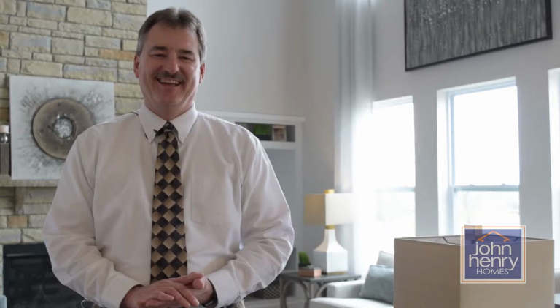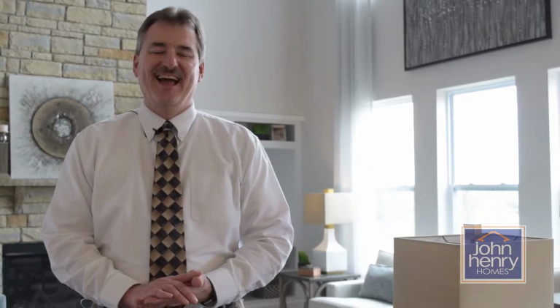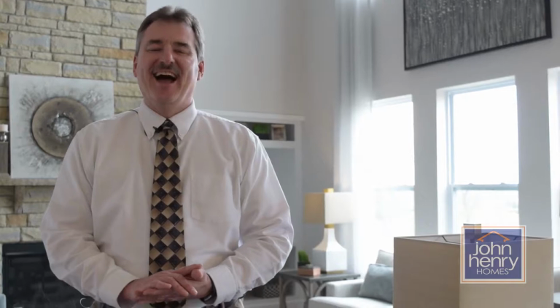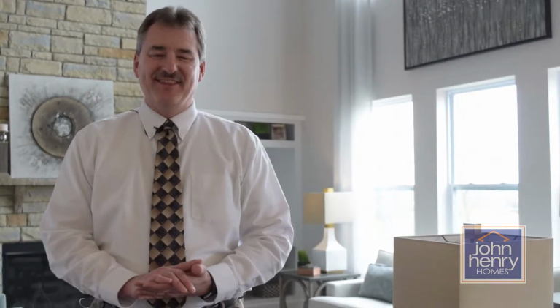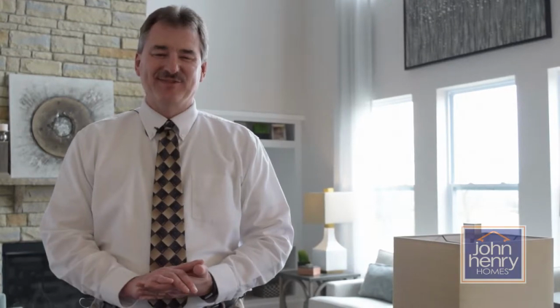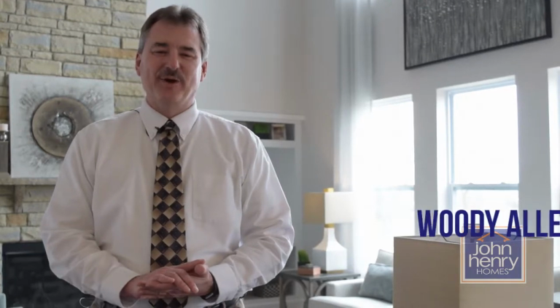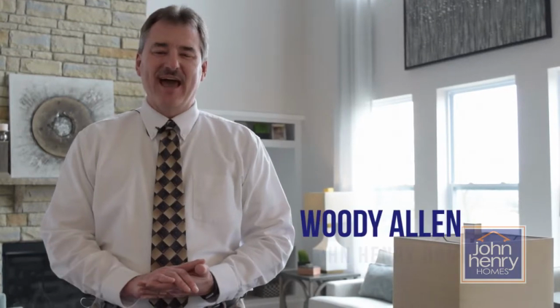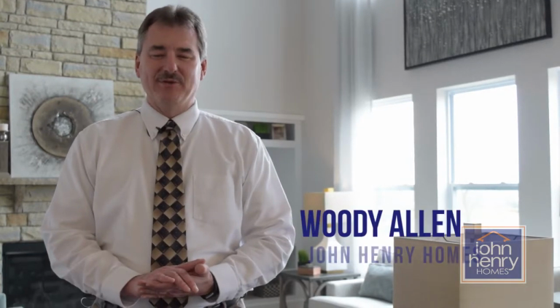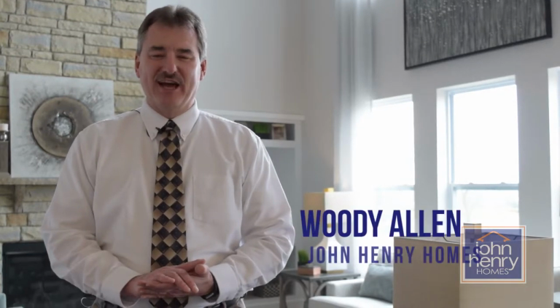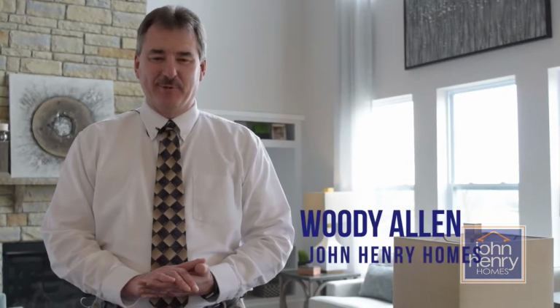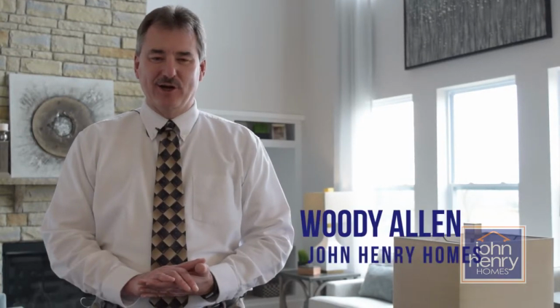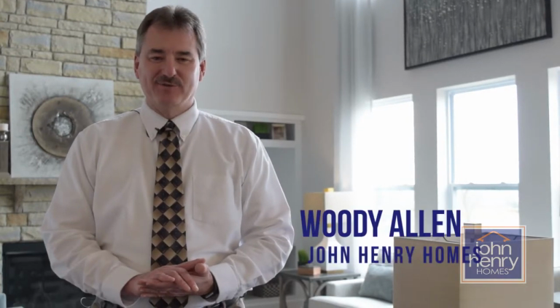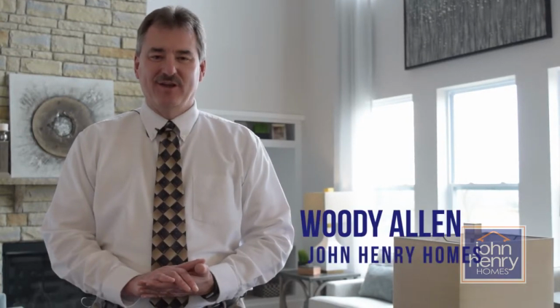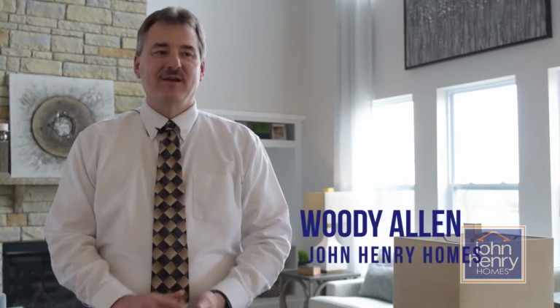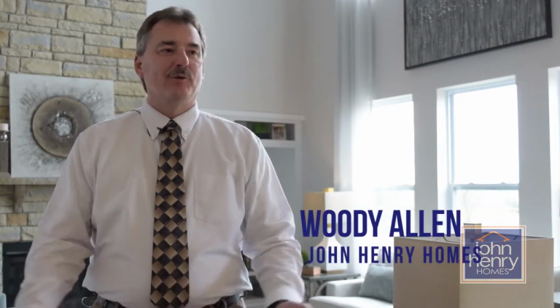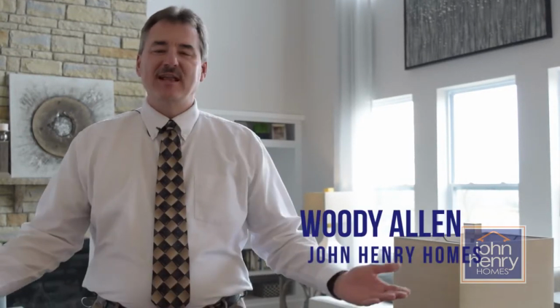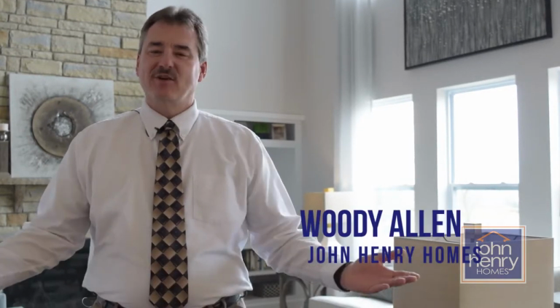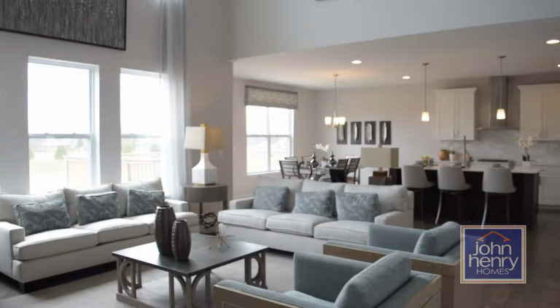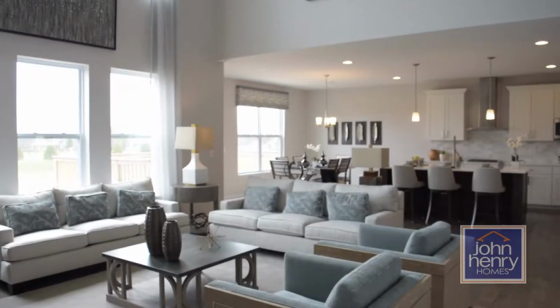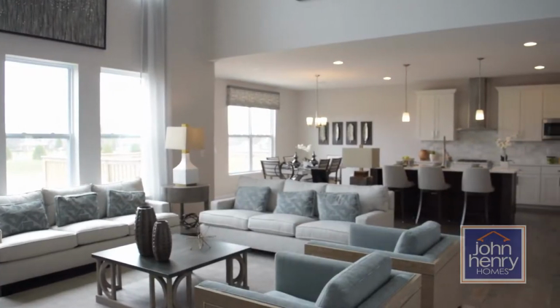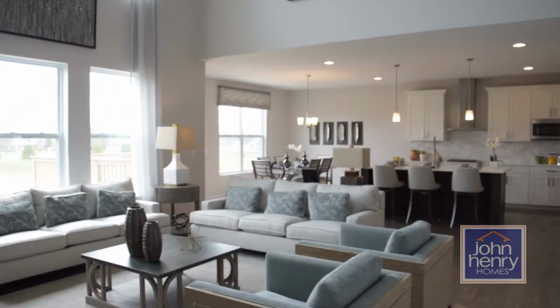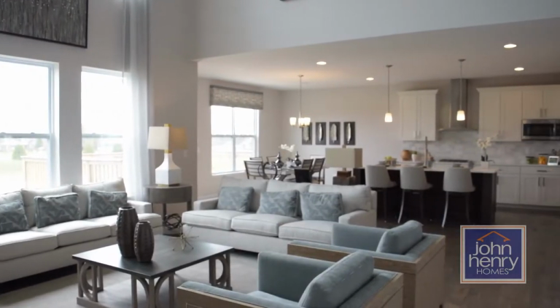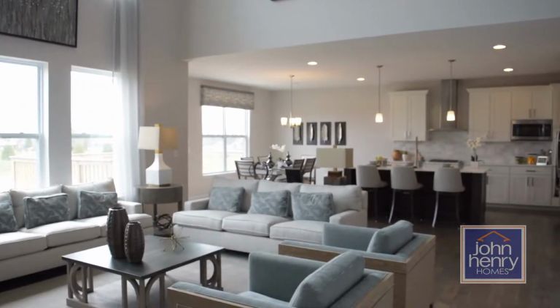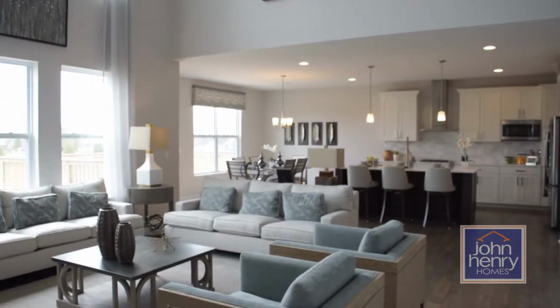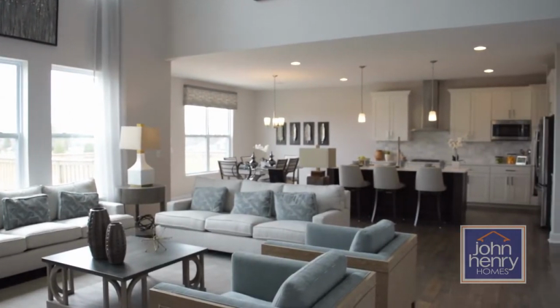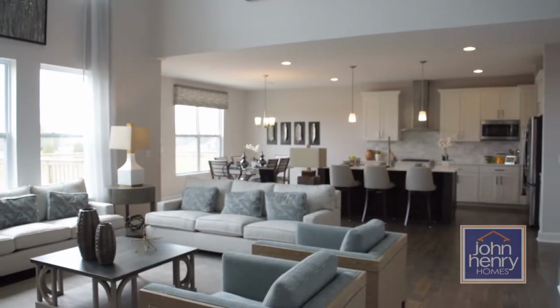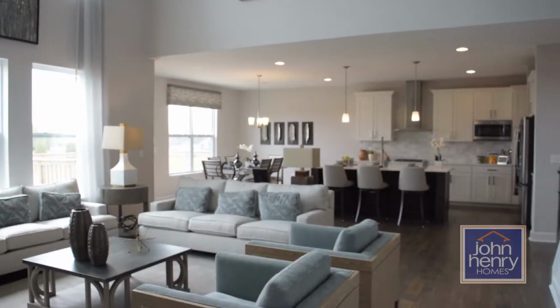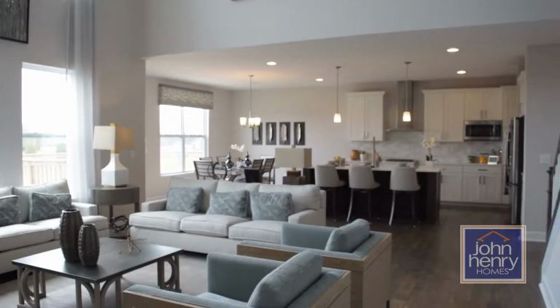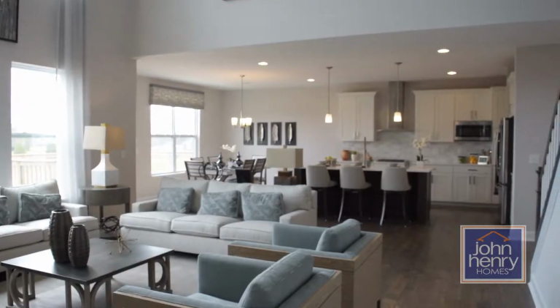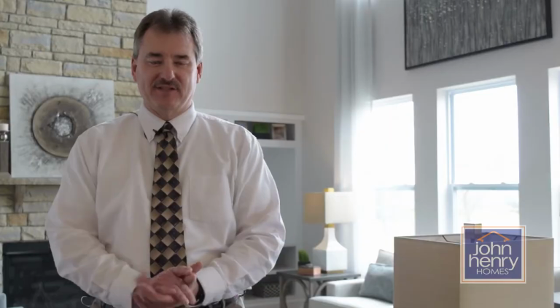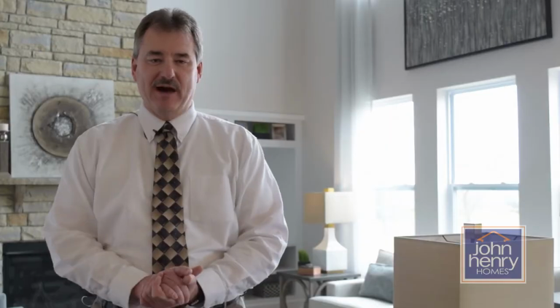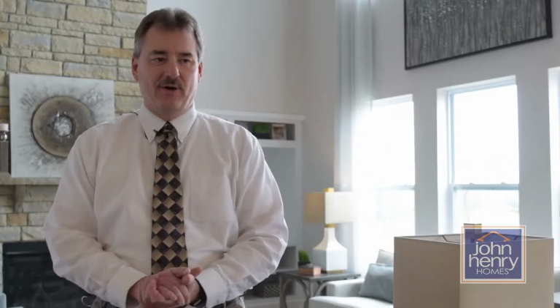Hi, this is Woody Allen with John Henry Homes. Greetings from our Austin floor plan, our newest home that we built as a model.